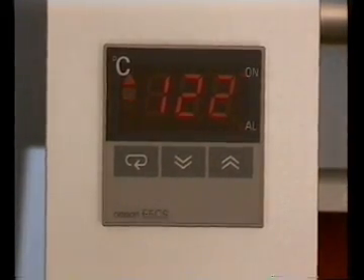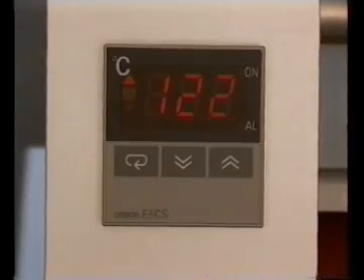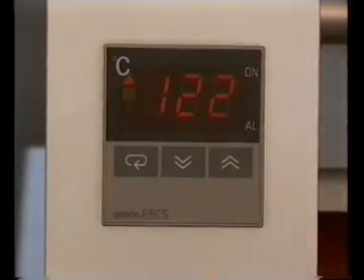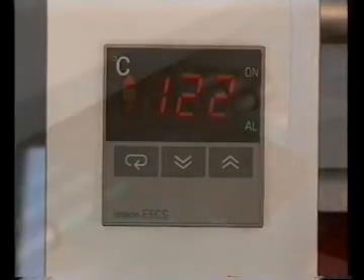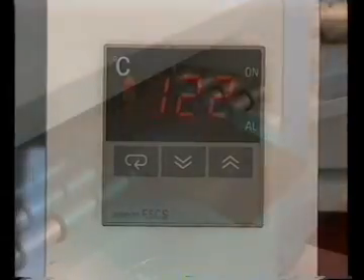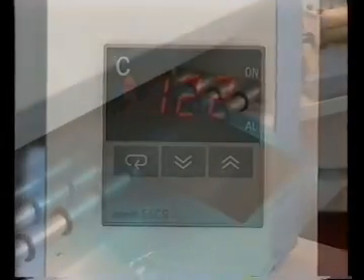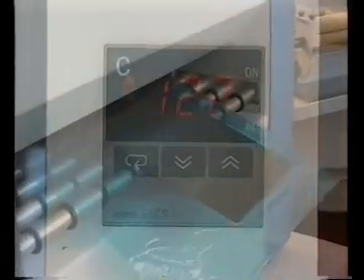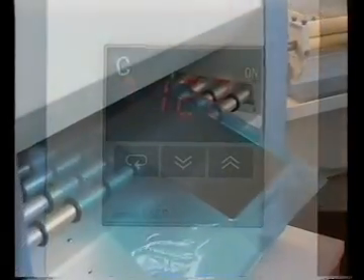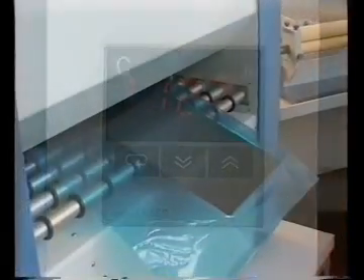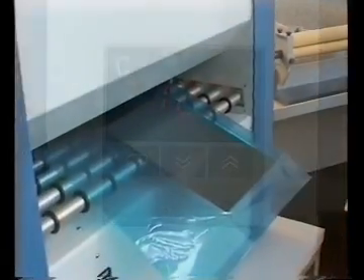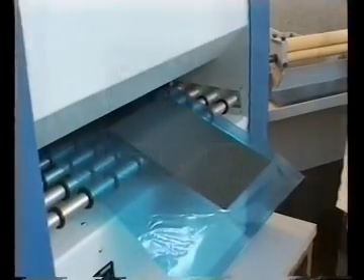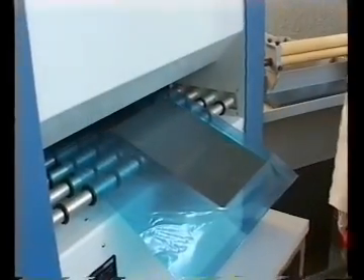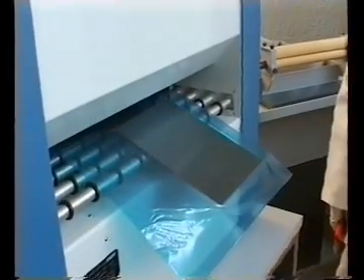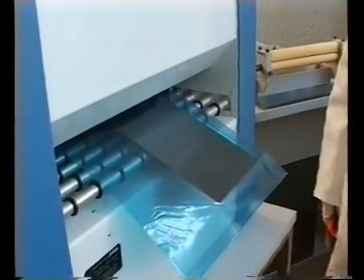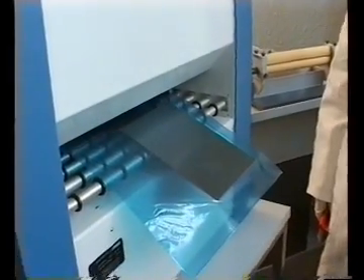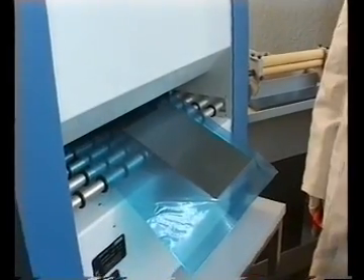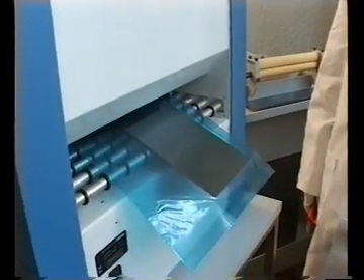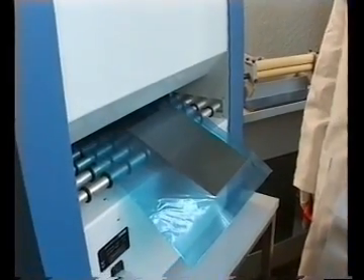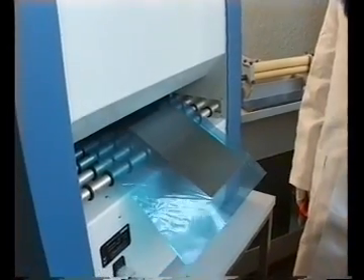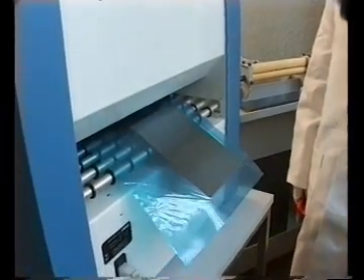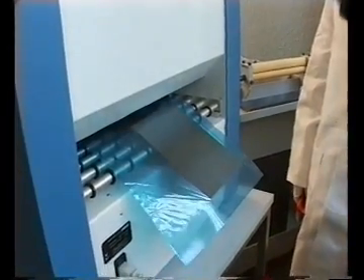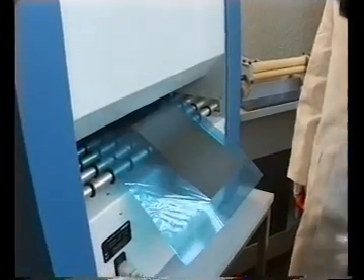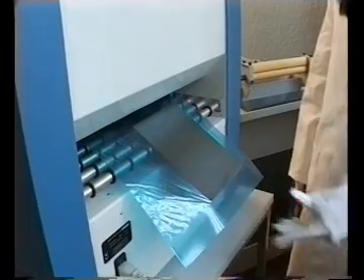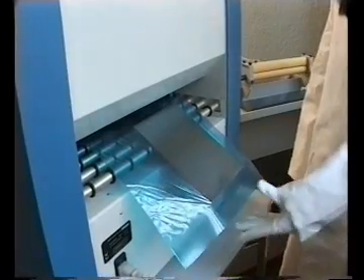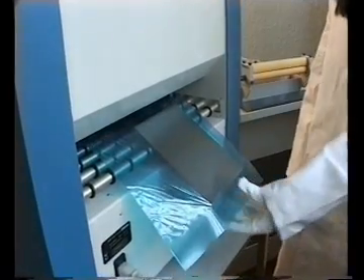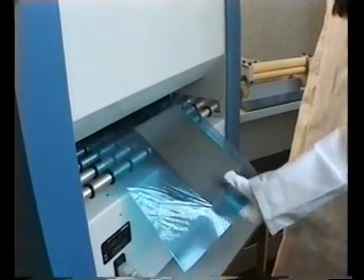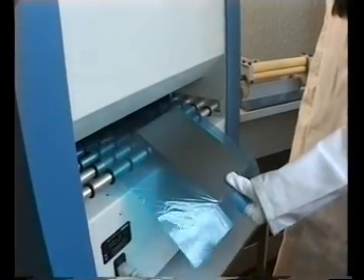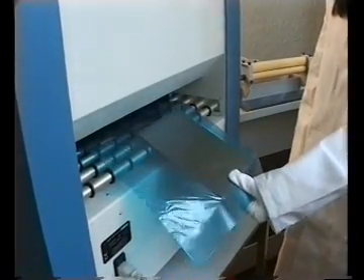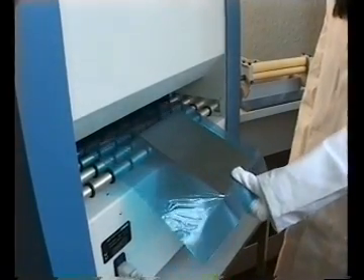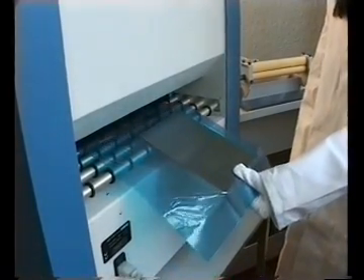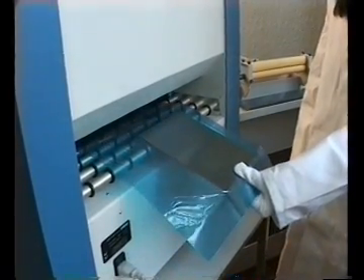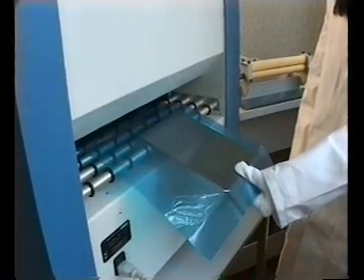The Laminating and Transport System, copied from the paper industry, ensures a crease-free, photoresist application.